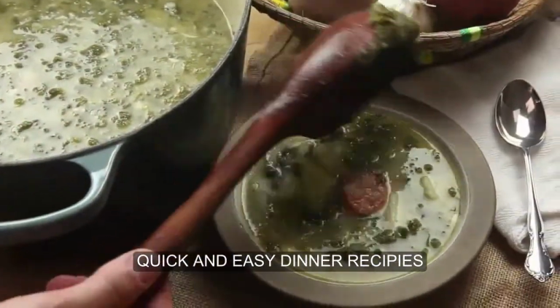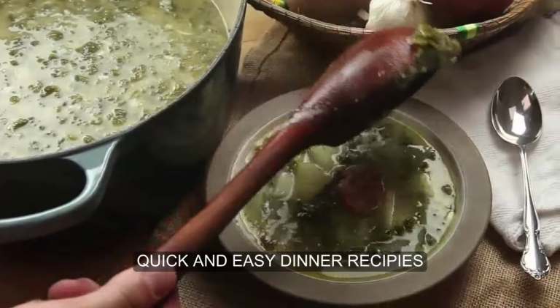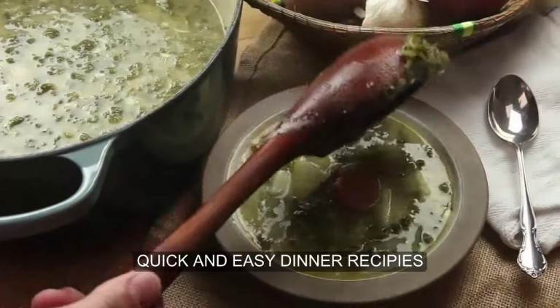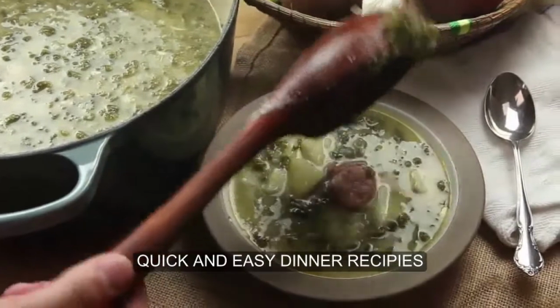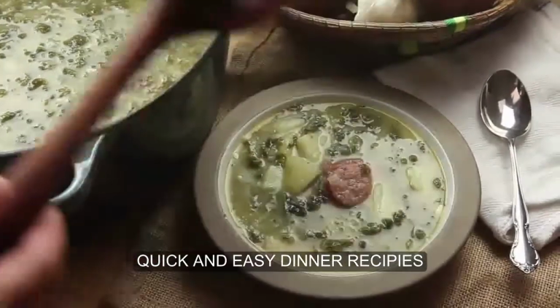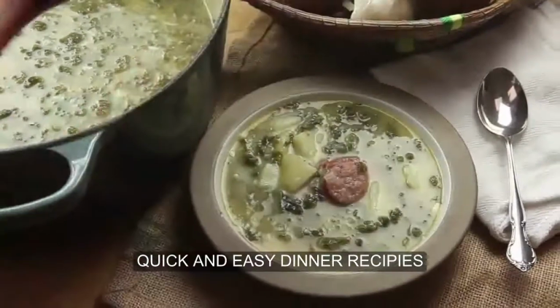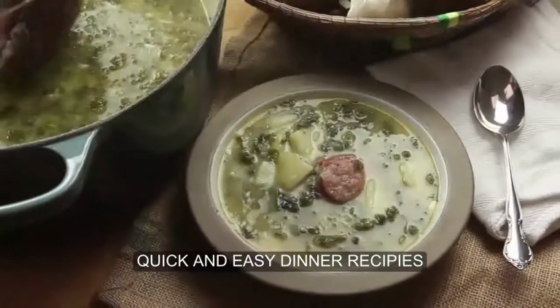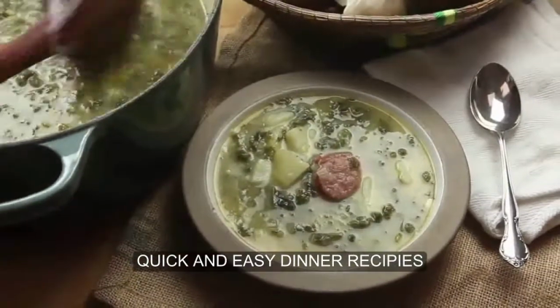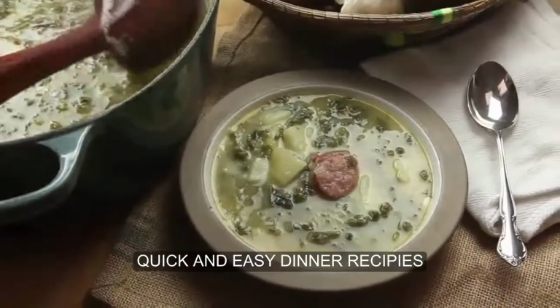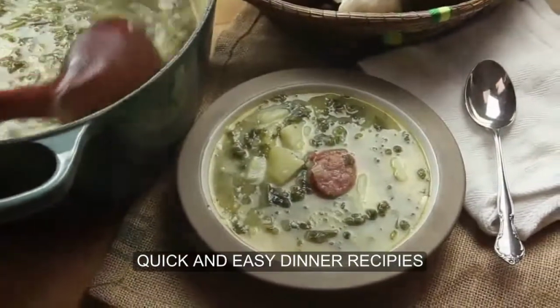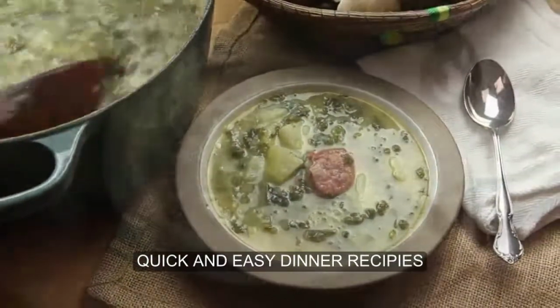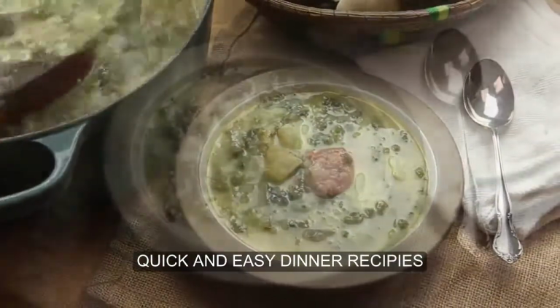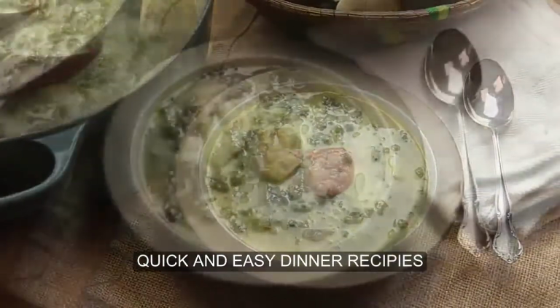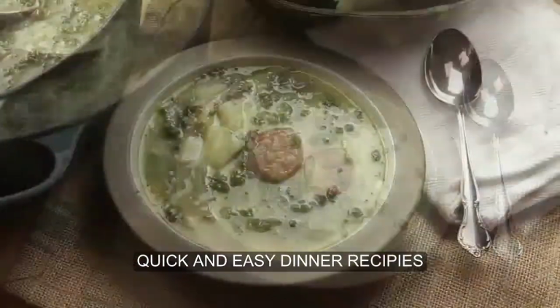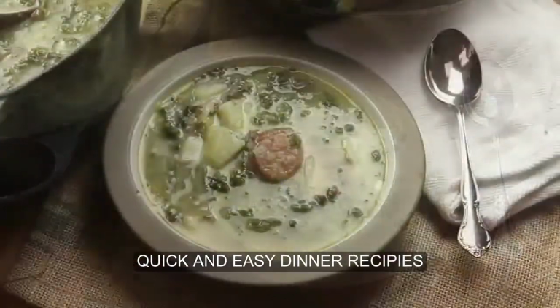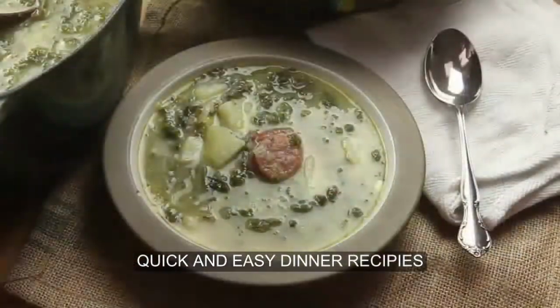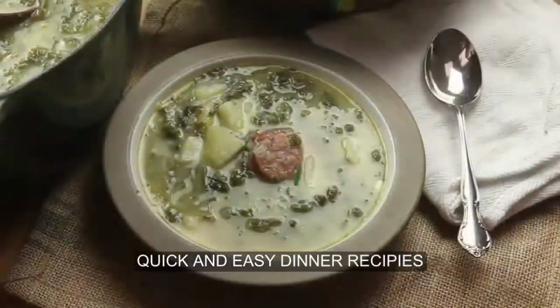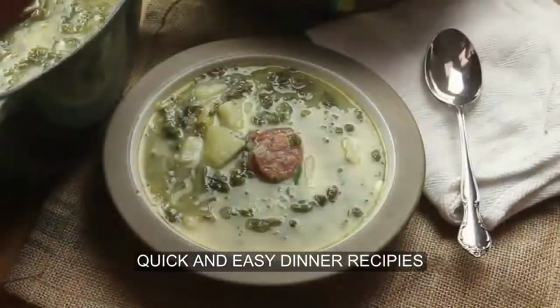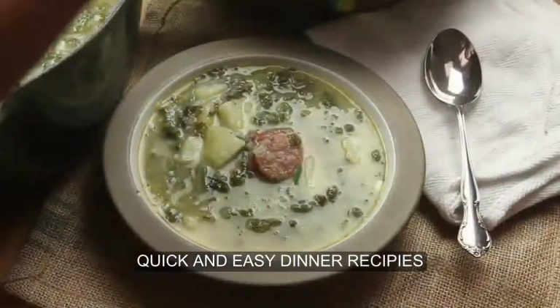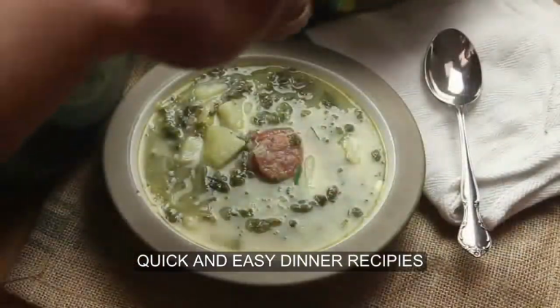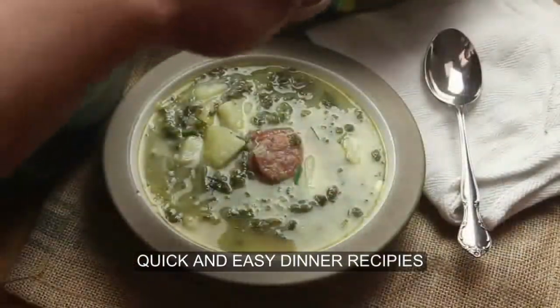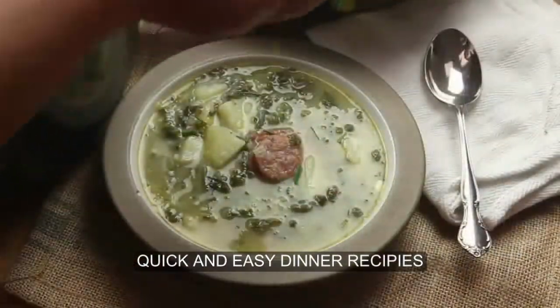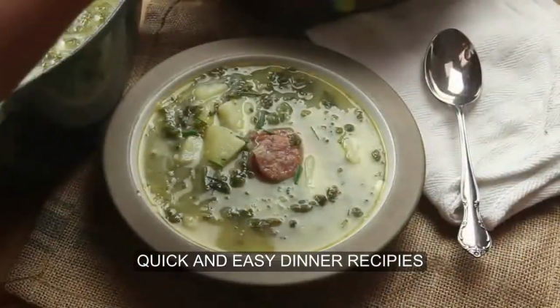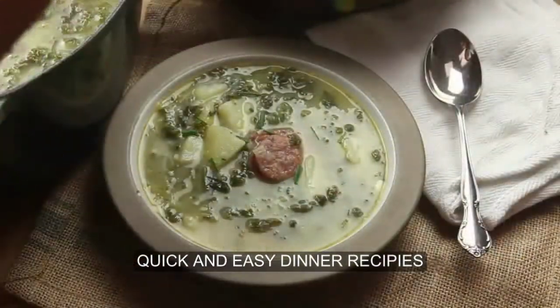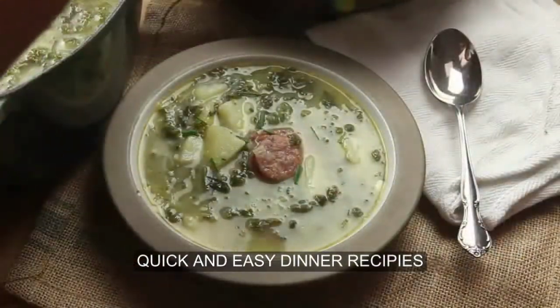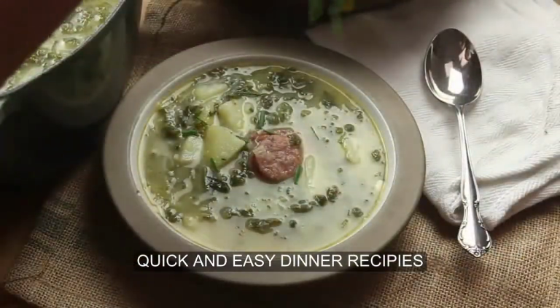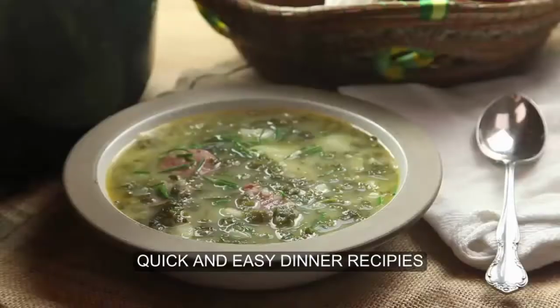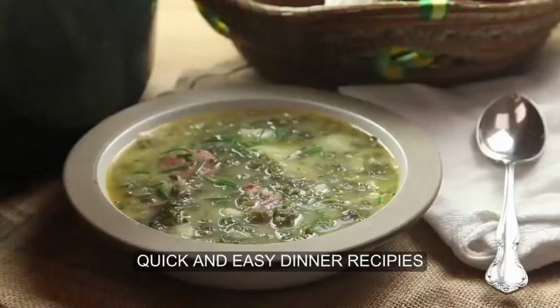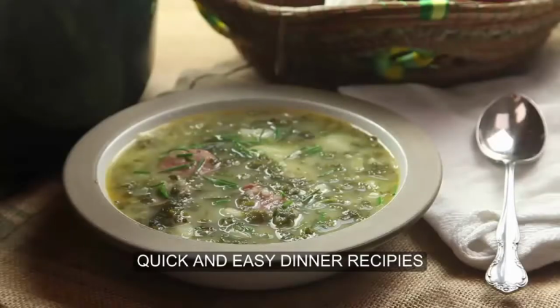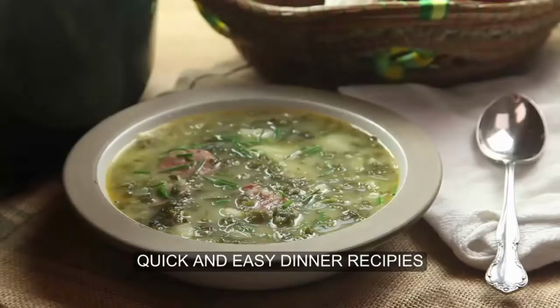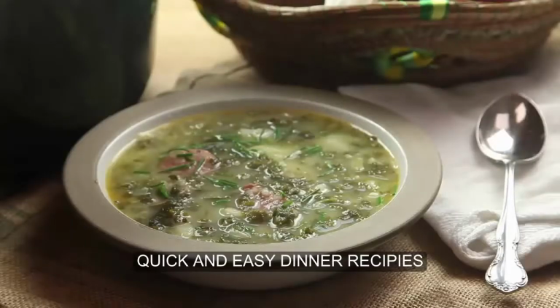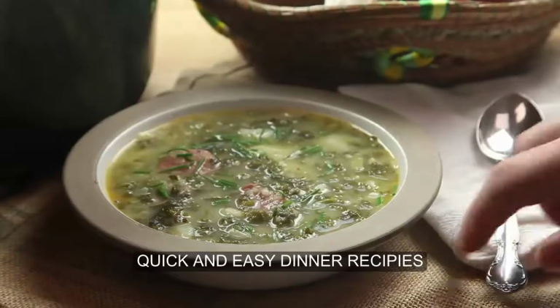Serve the soup into hot bowls, sprinkled with minced chives, and if you'd like, drizzle with a little bit of extra olive oil.